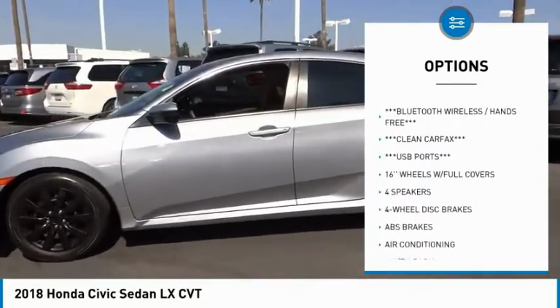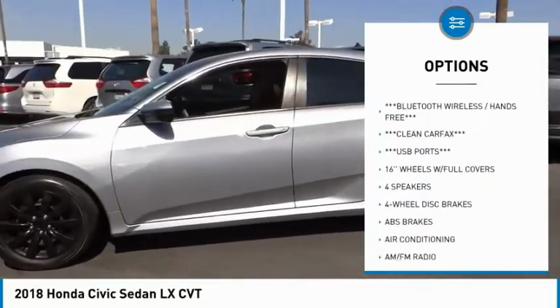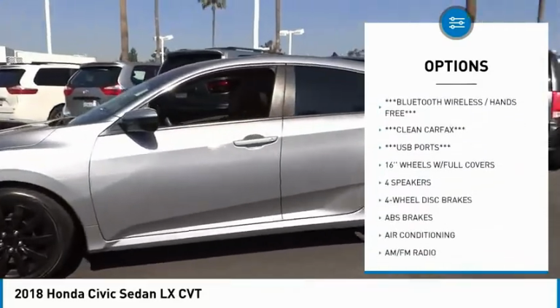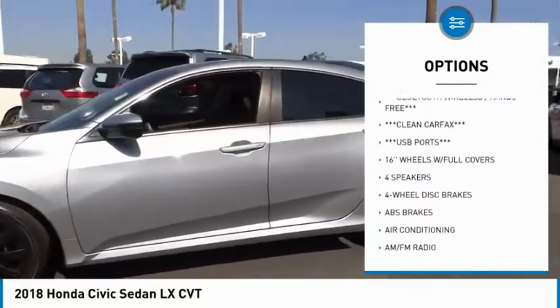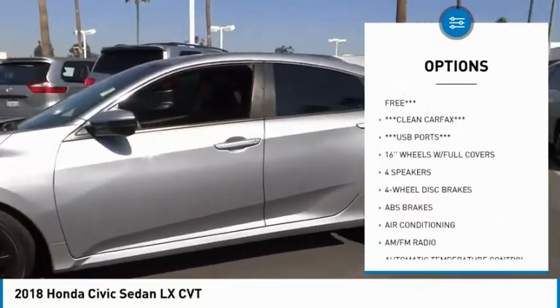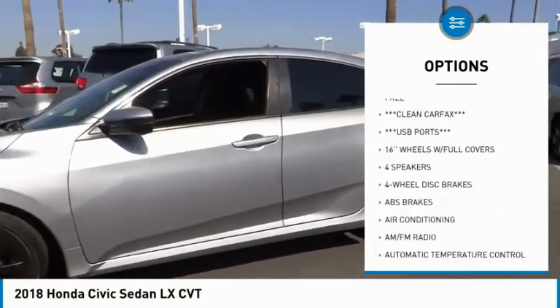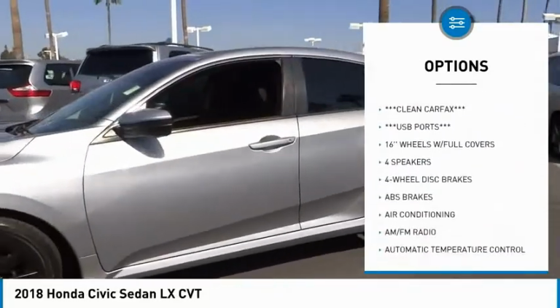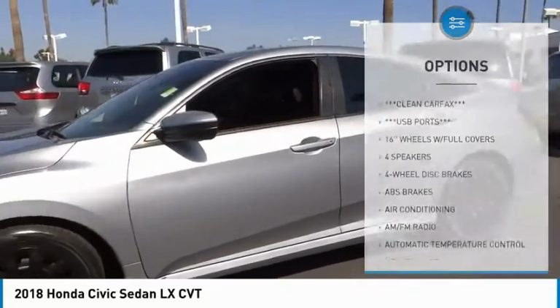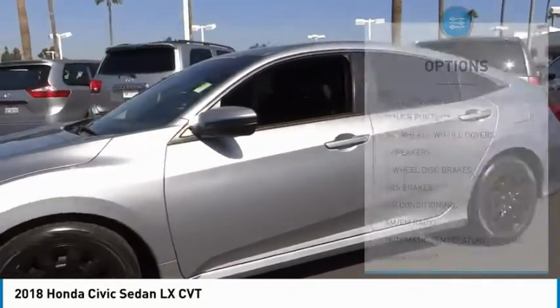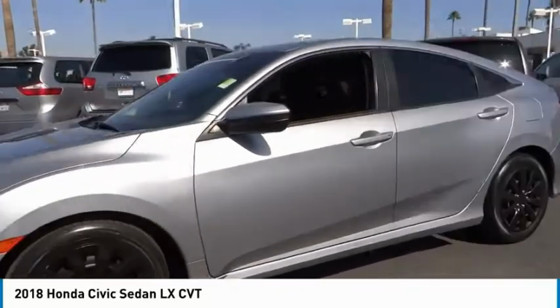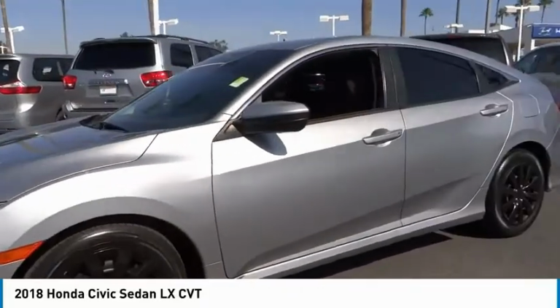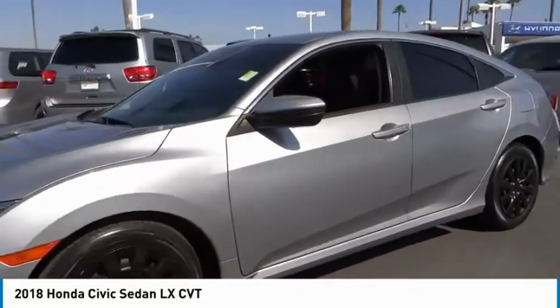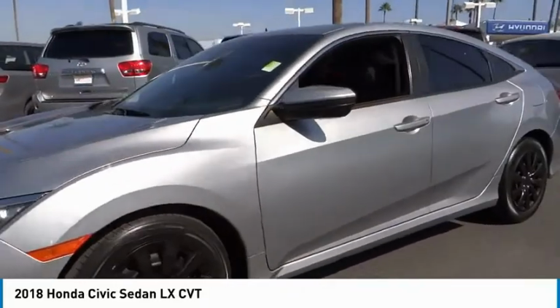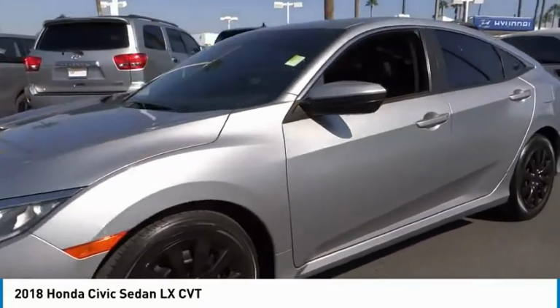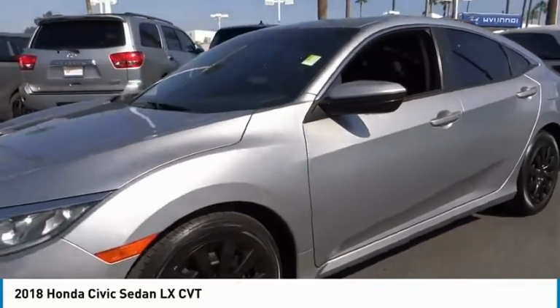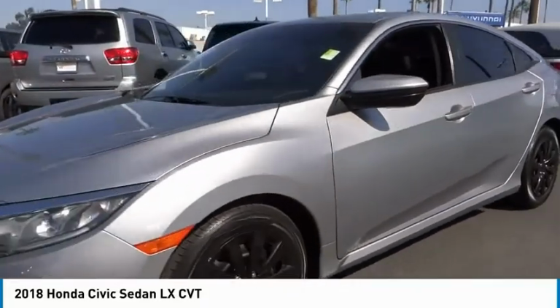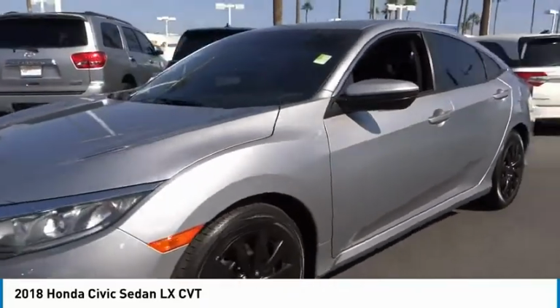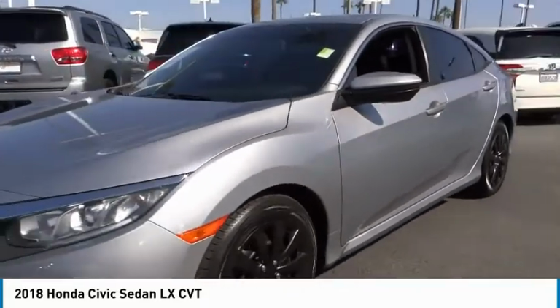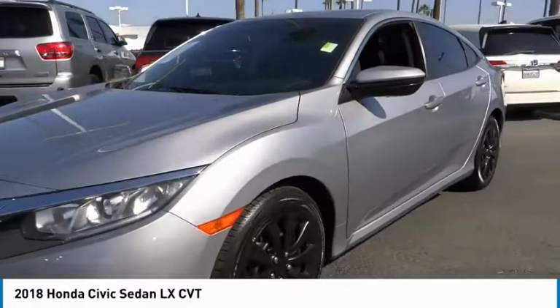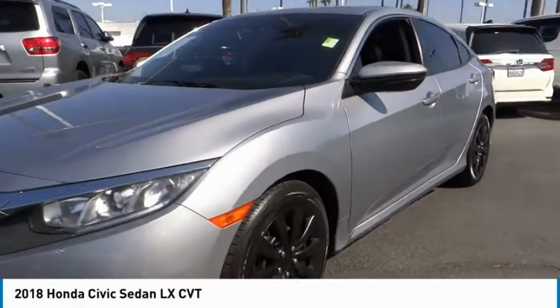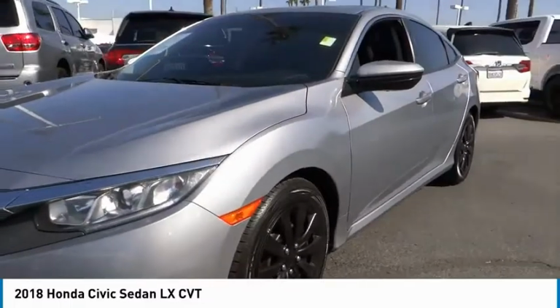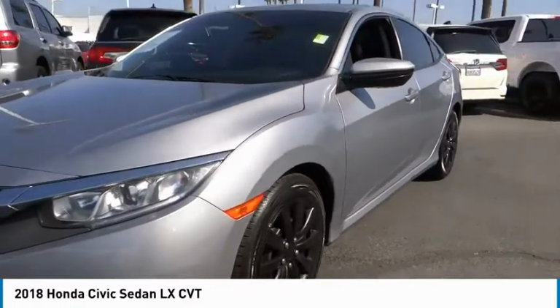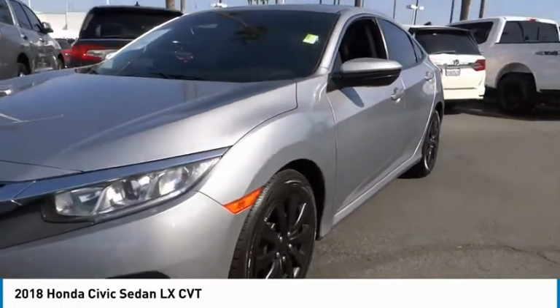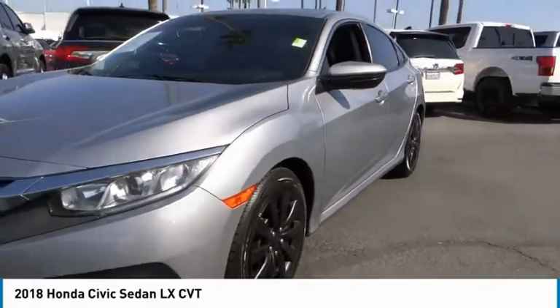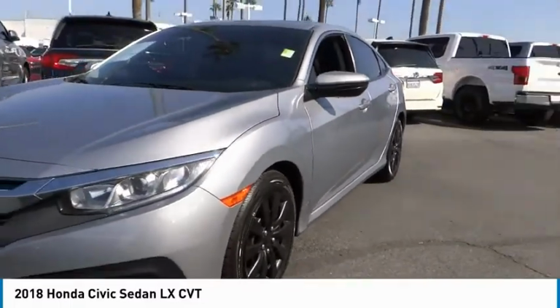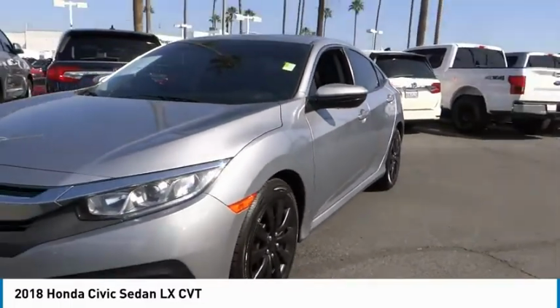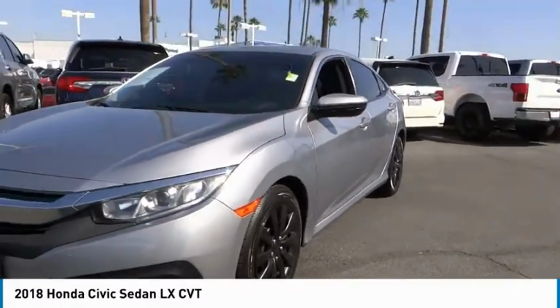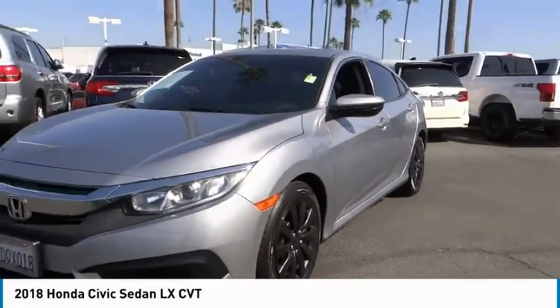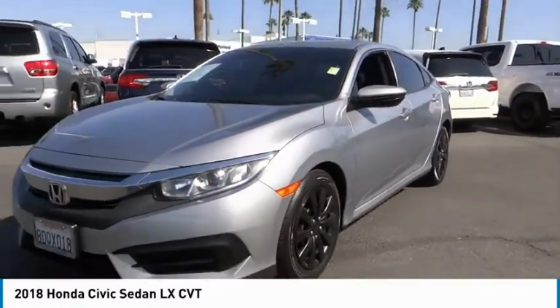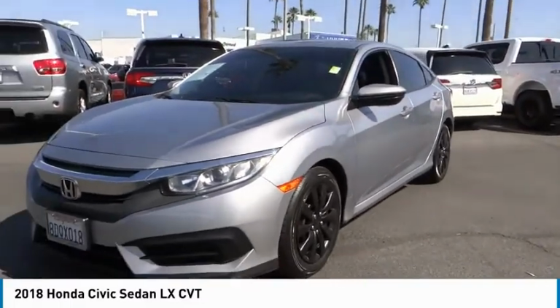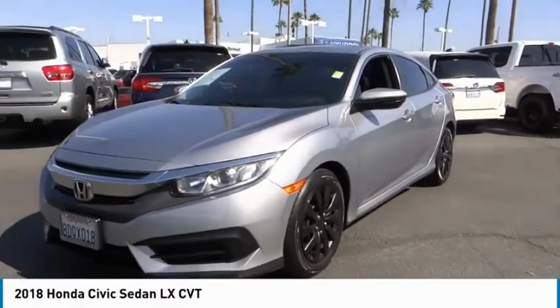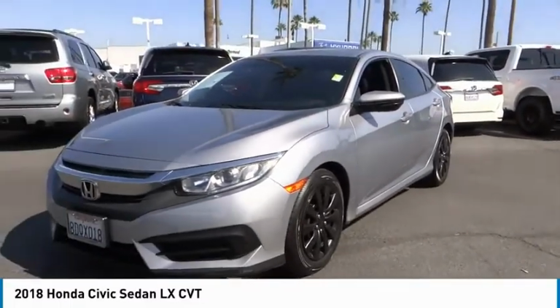Speed control, rear window defroster, security system, low tire pressure warning, and power windows.